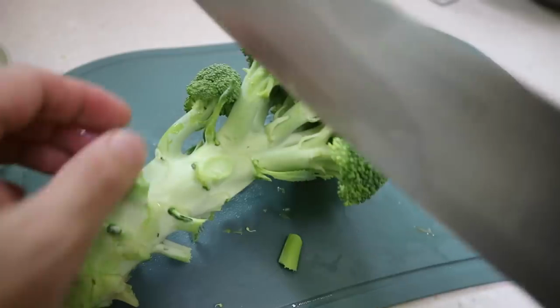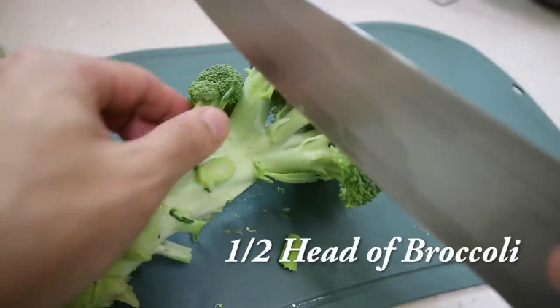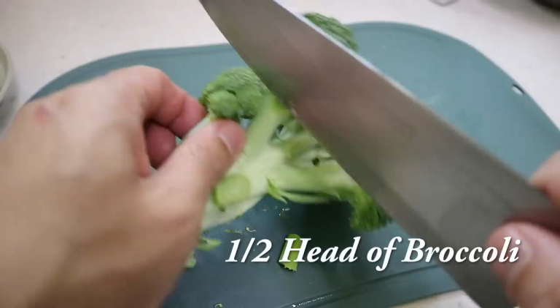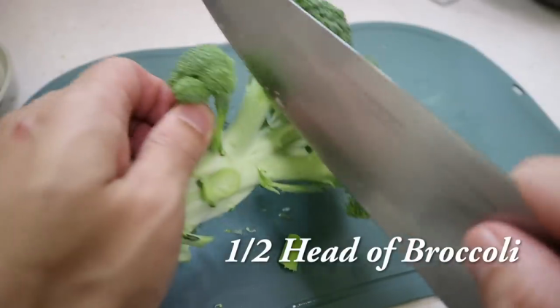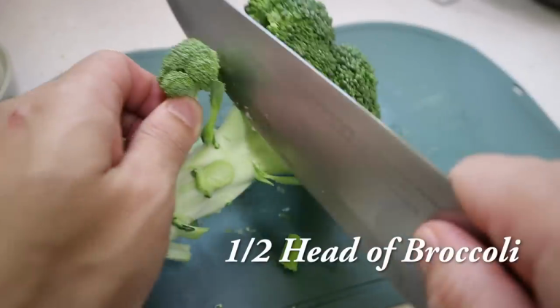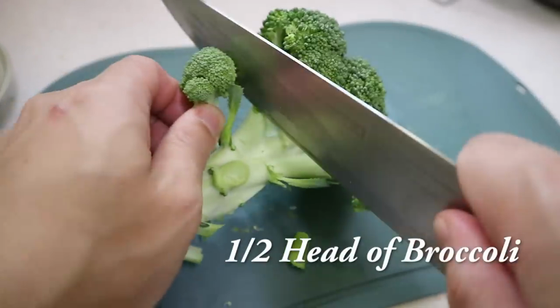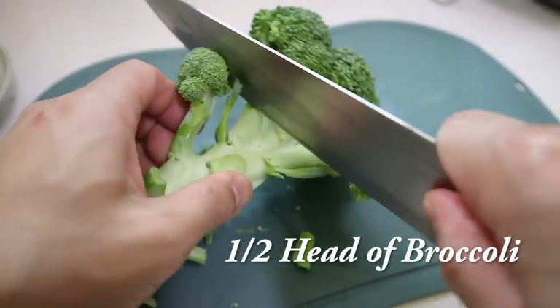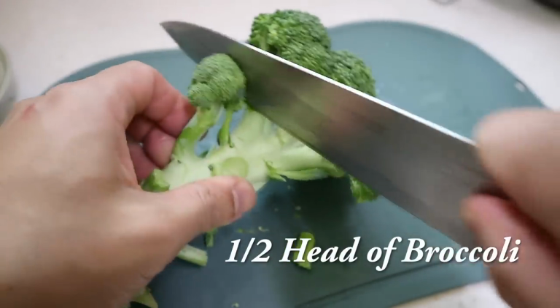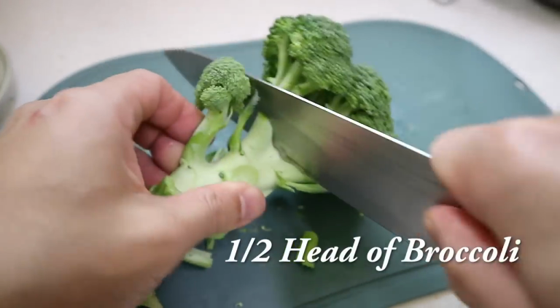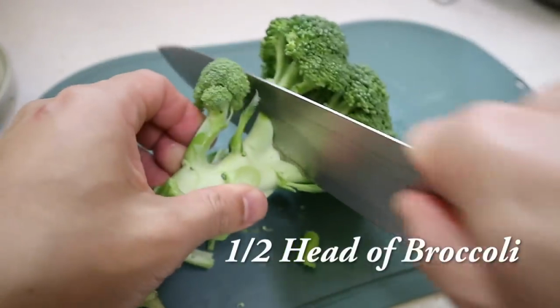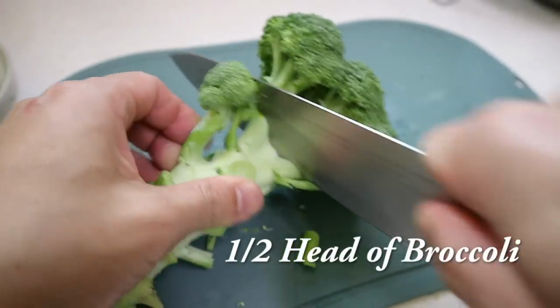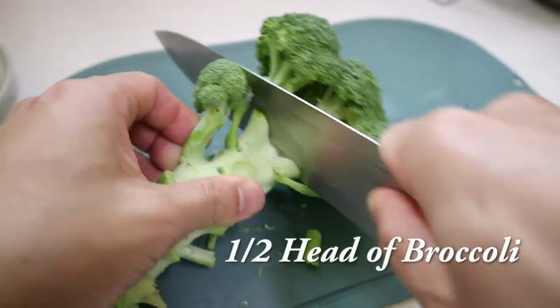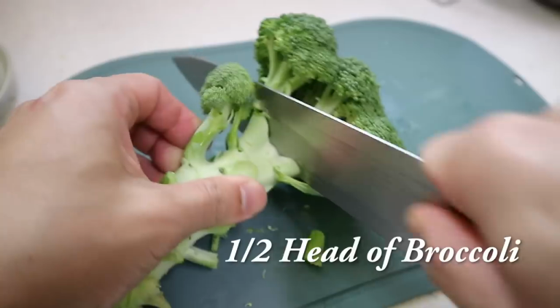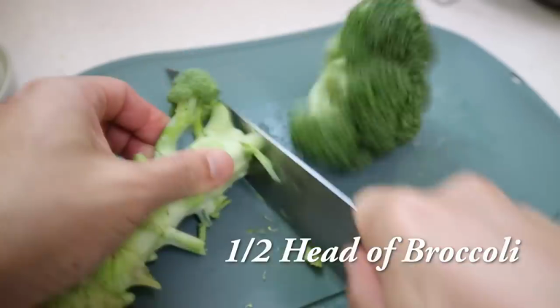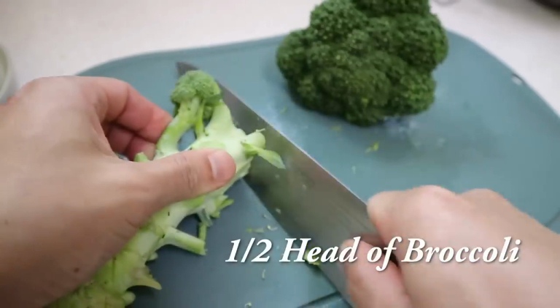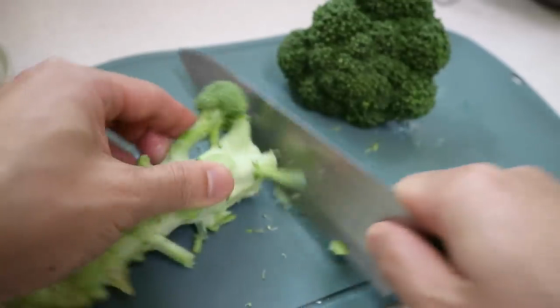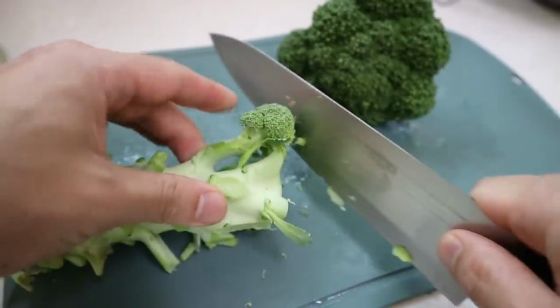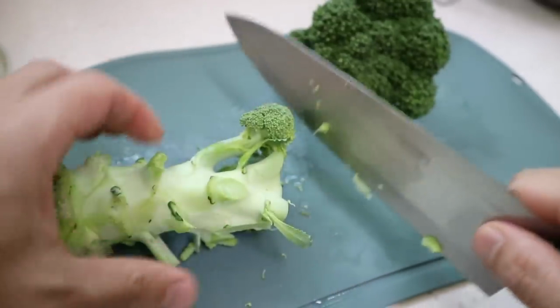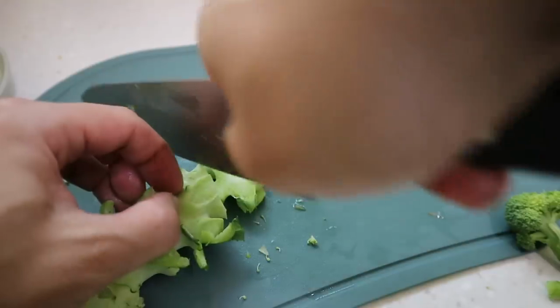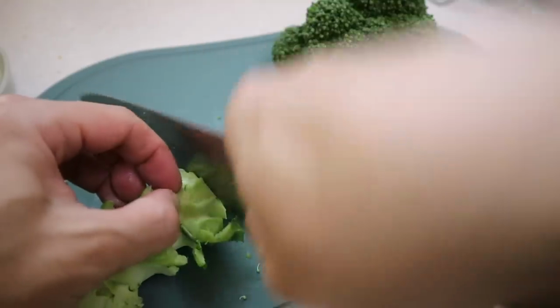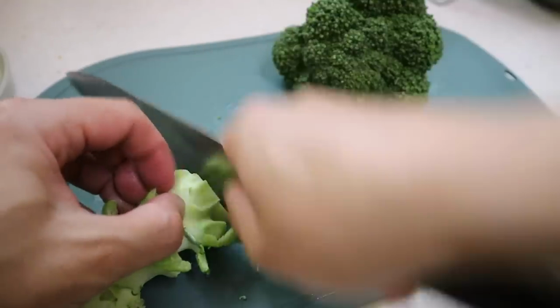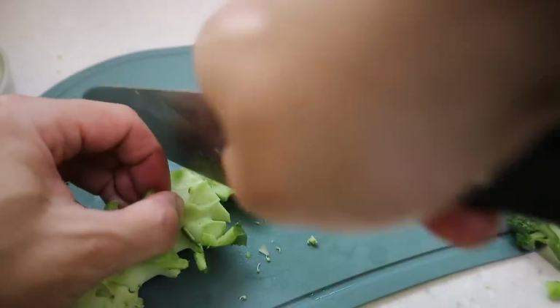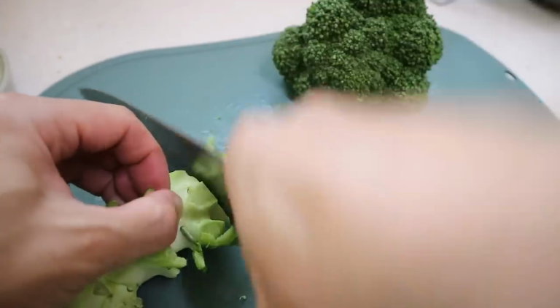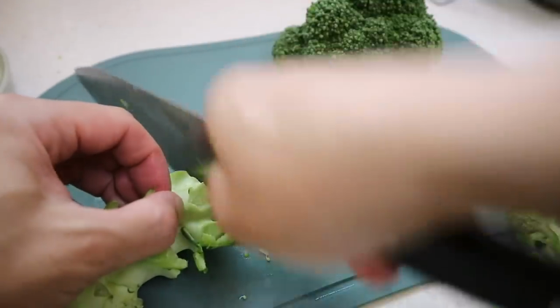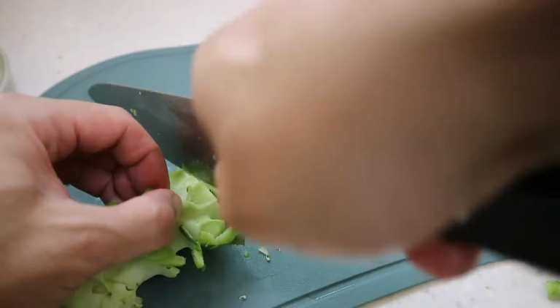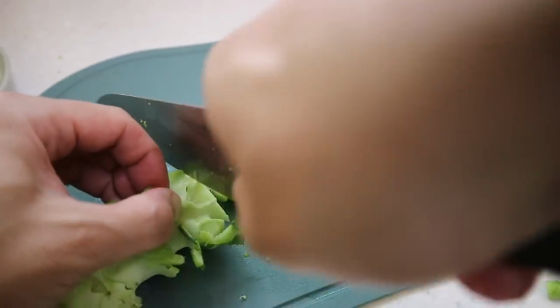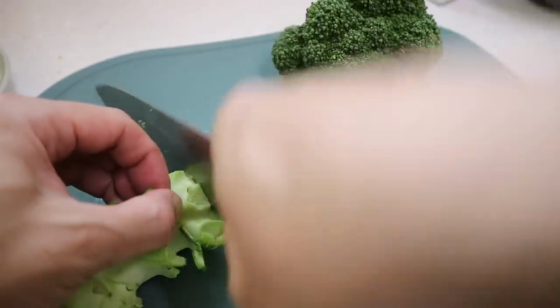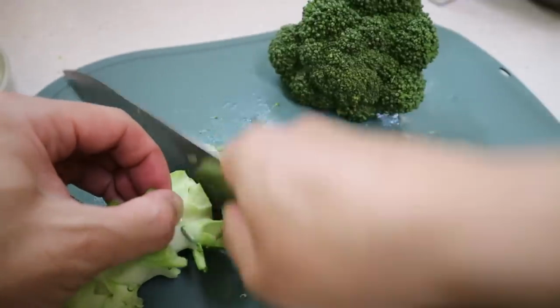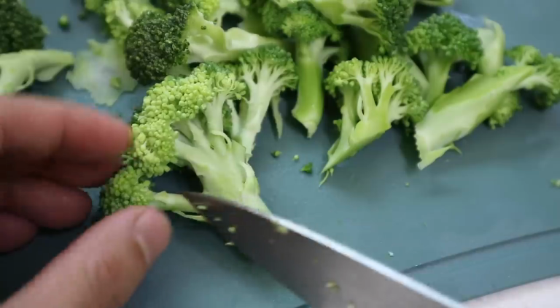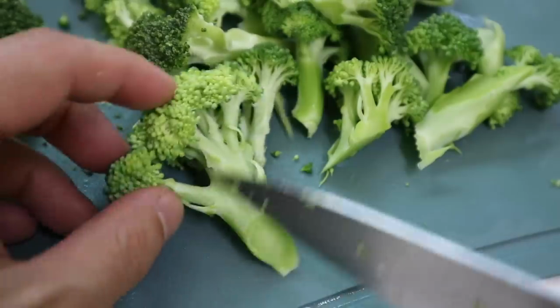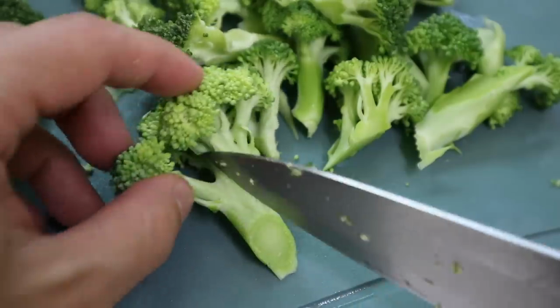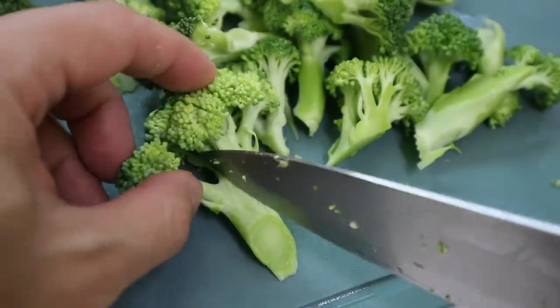Half a head of broccoli. Great recipe to use broccoli — it works beautifully. And I'm going to just cut off a little bit of stem pieces as well. Same for this as well.